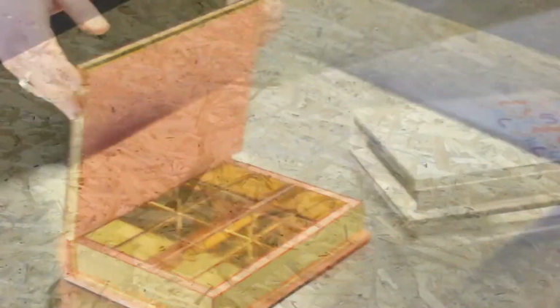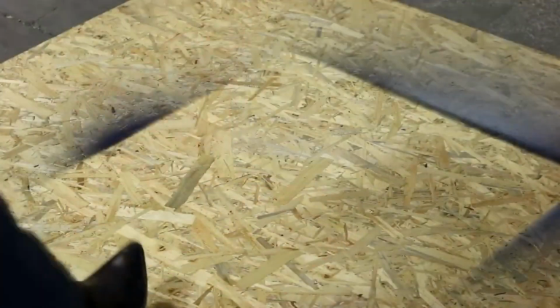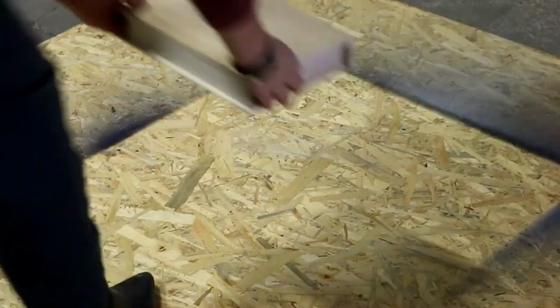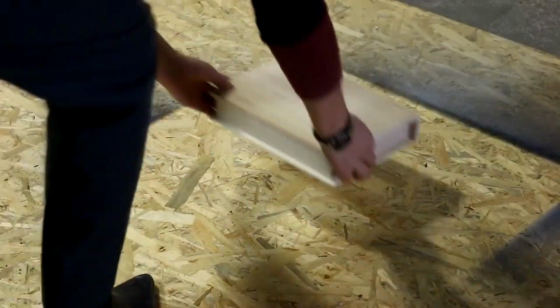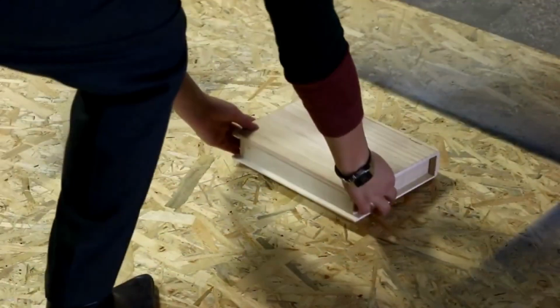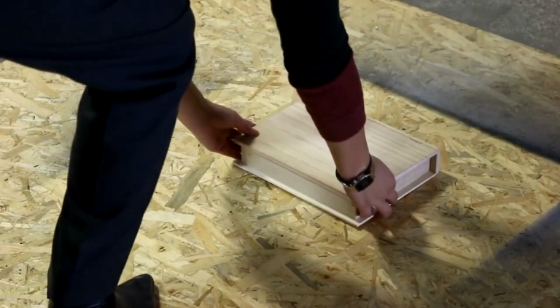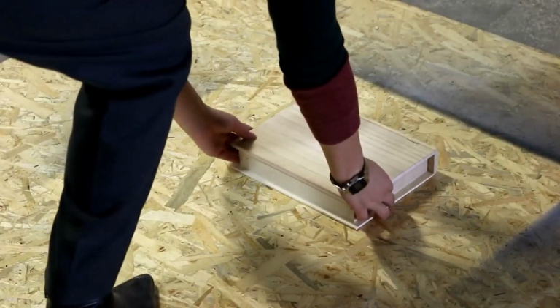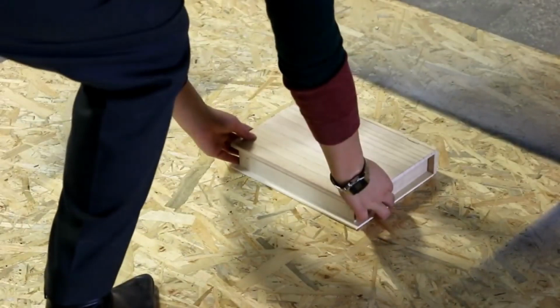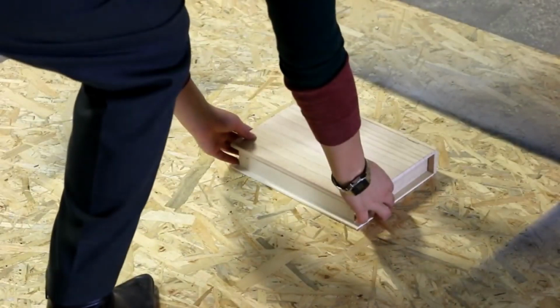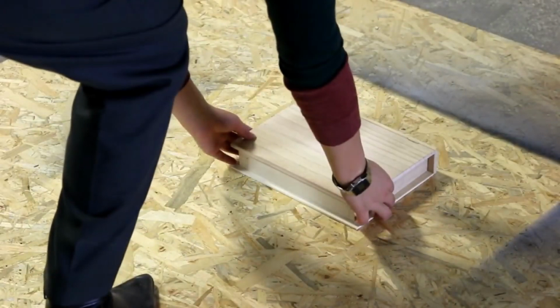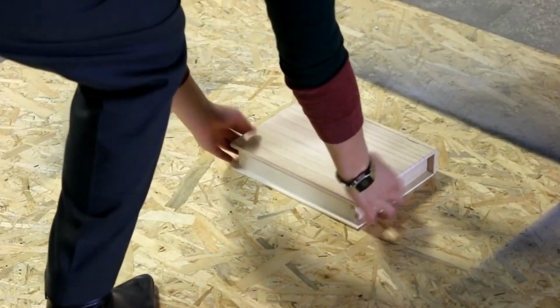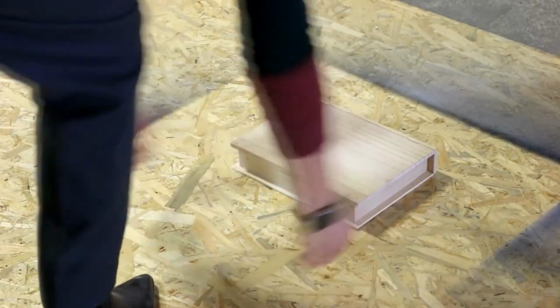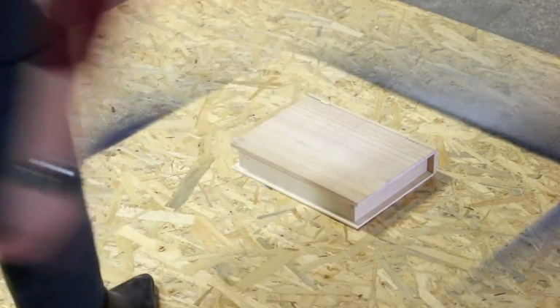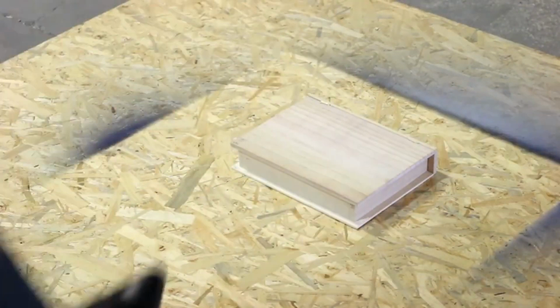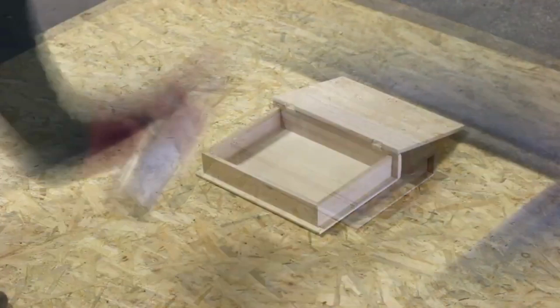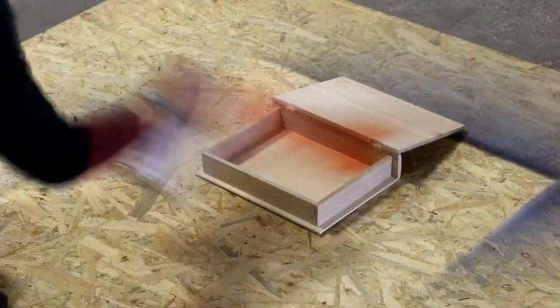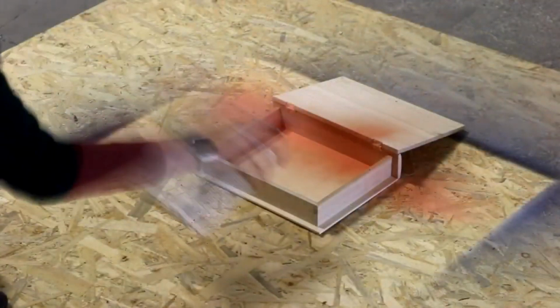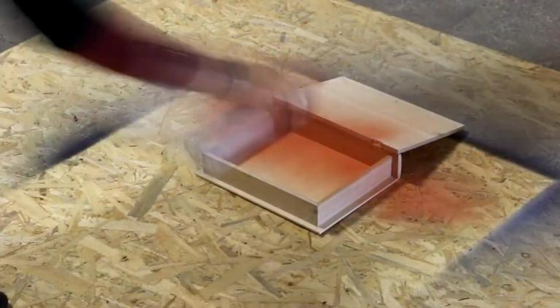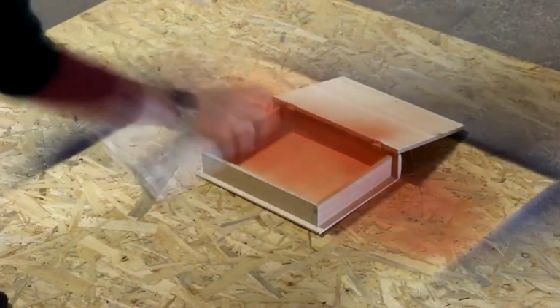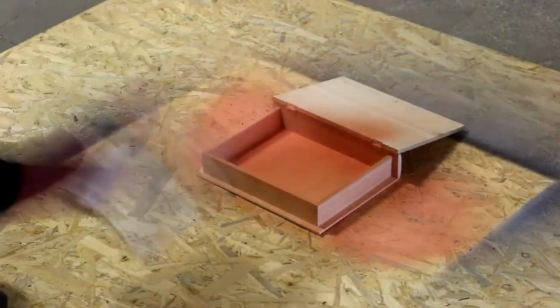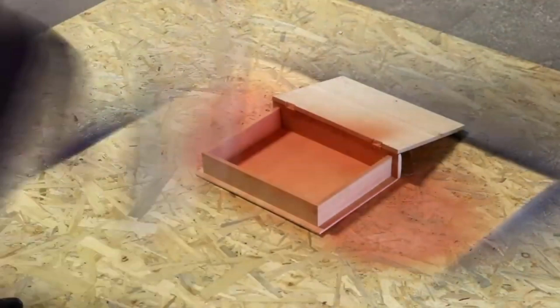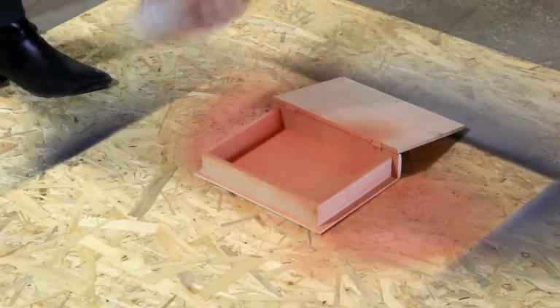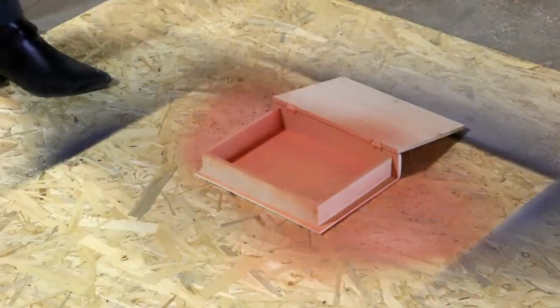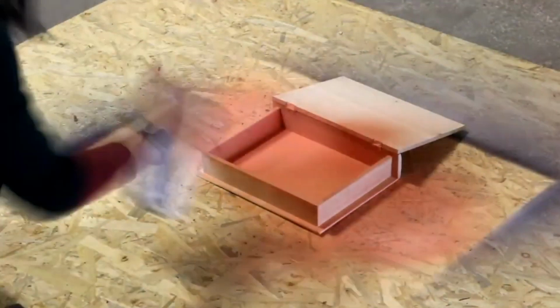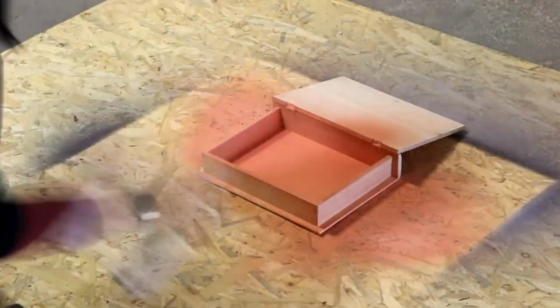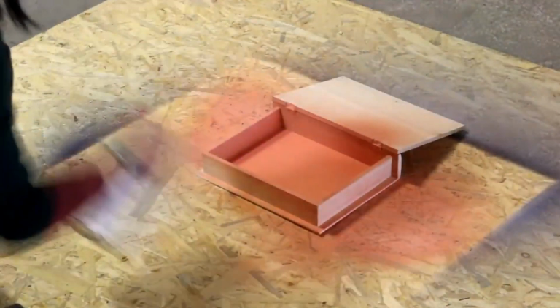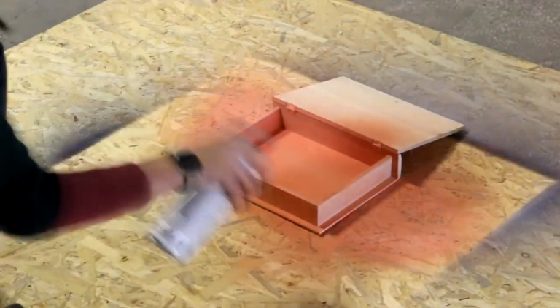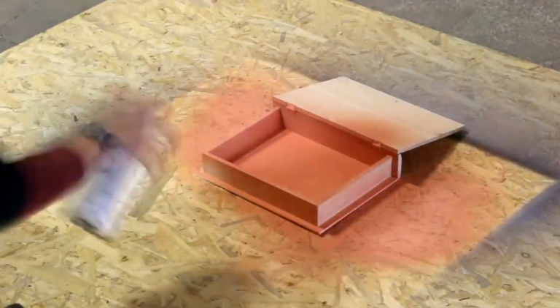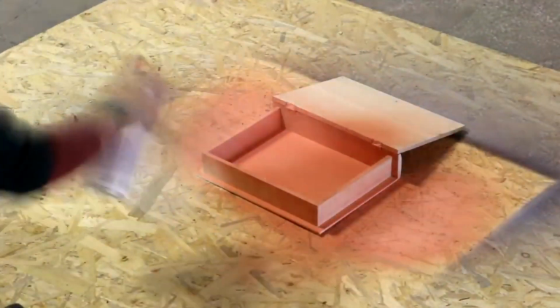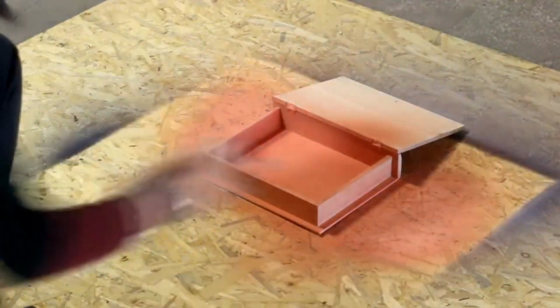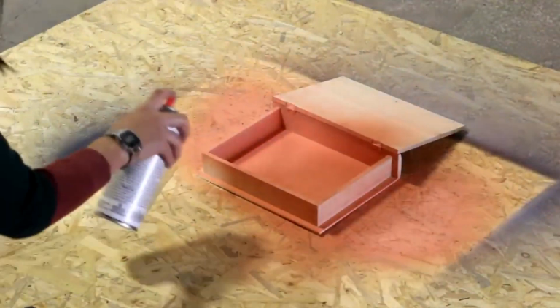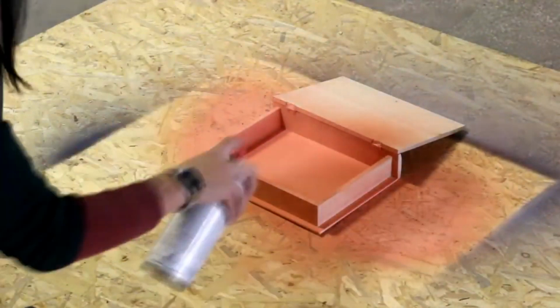Our jewelry box started life as a wooden box from an art supply store. We spray-painted it and then let it dry.